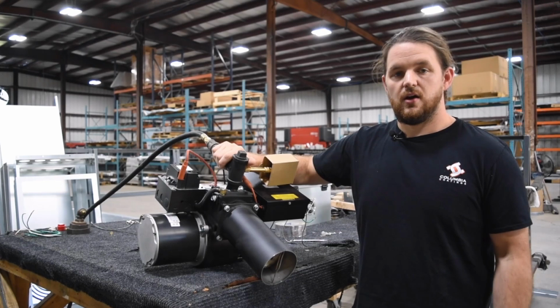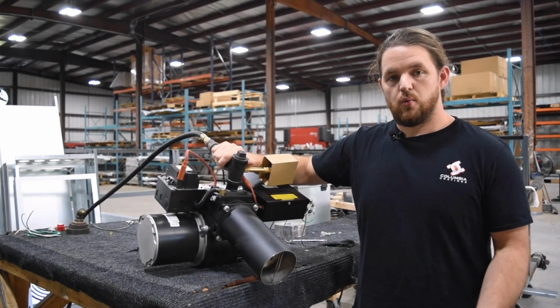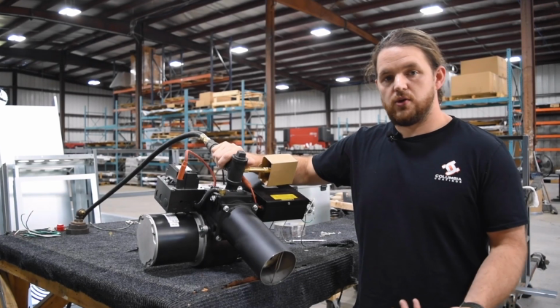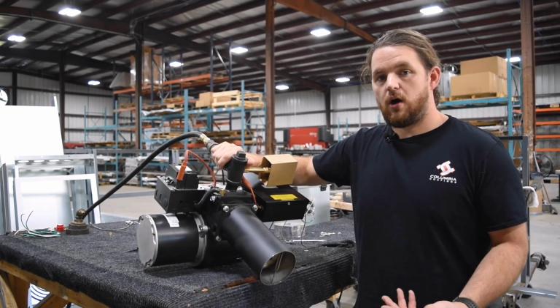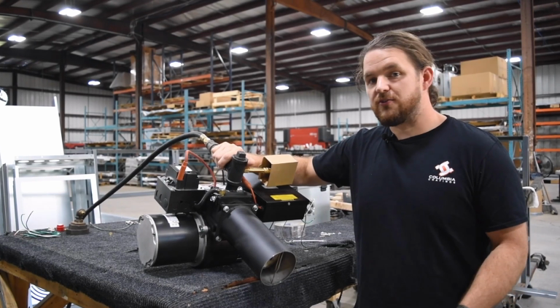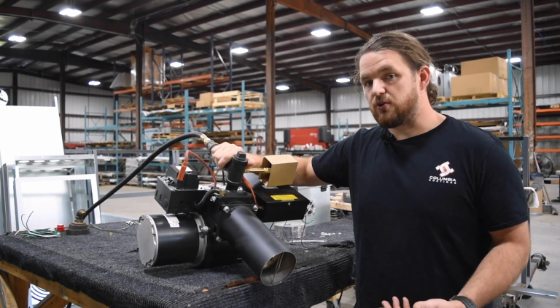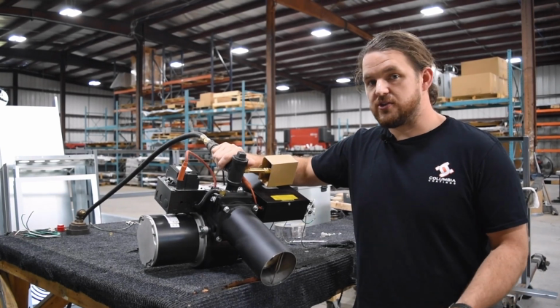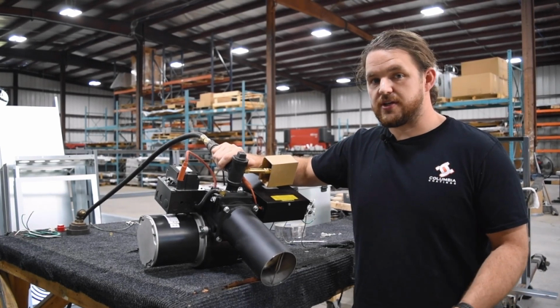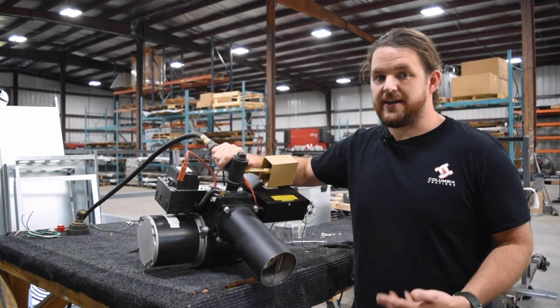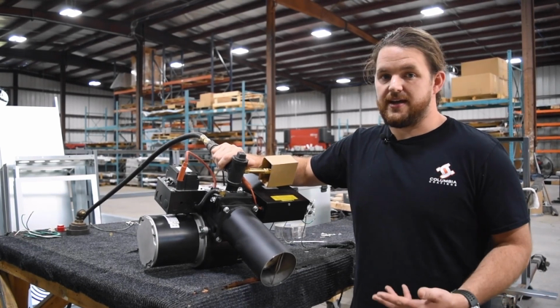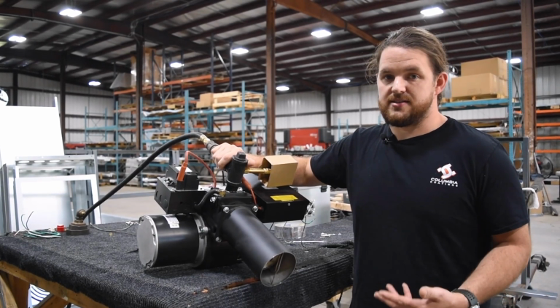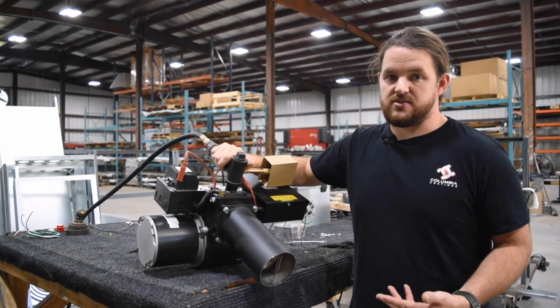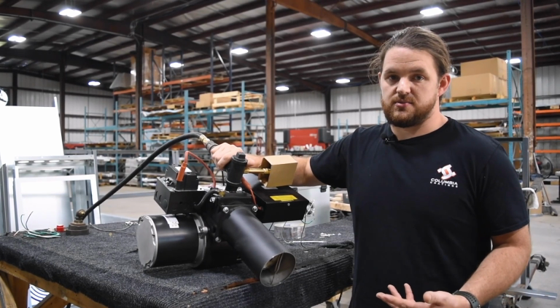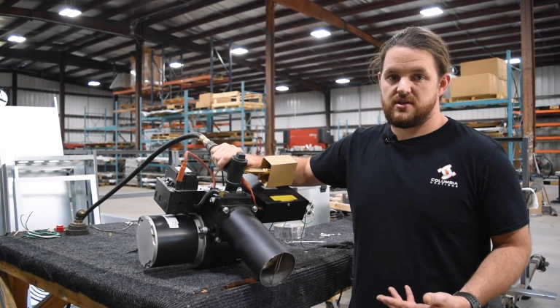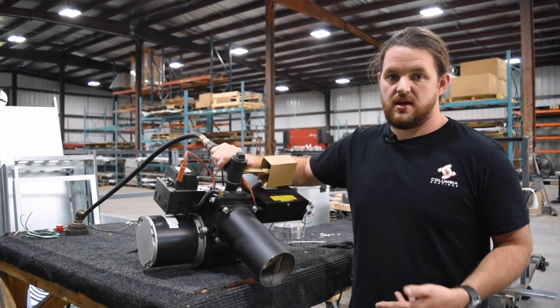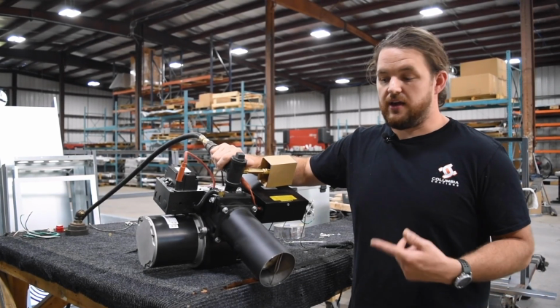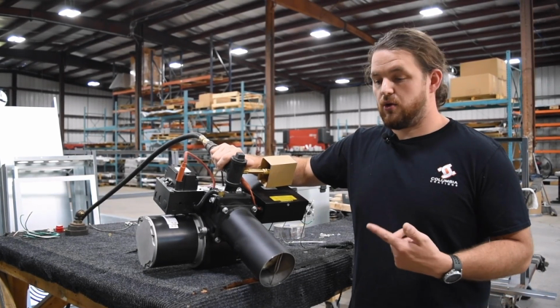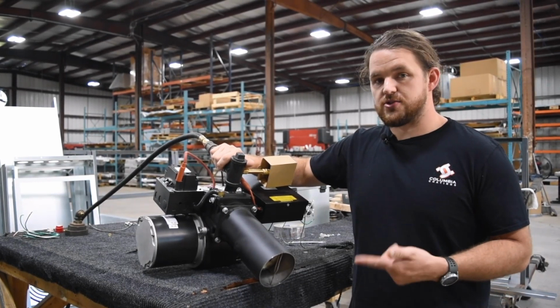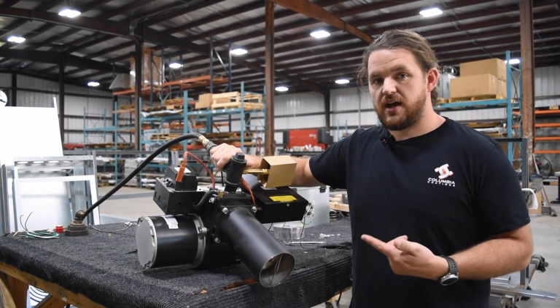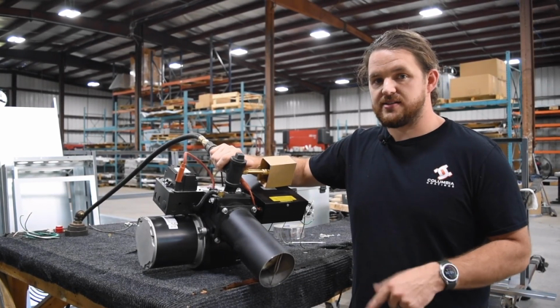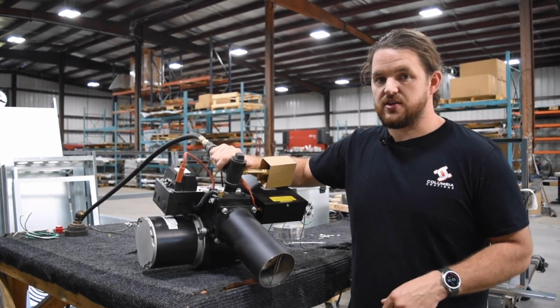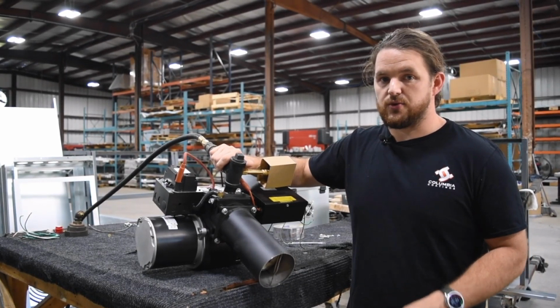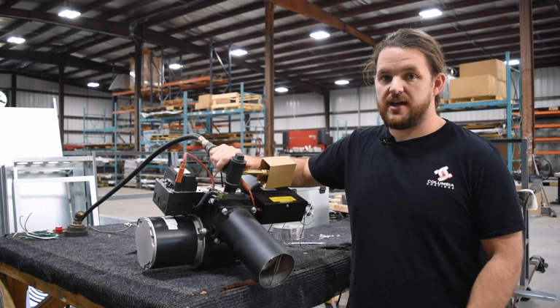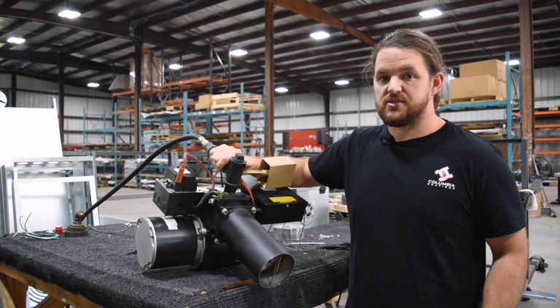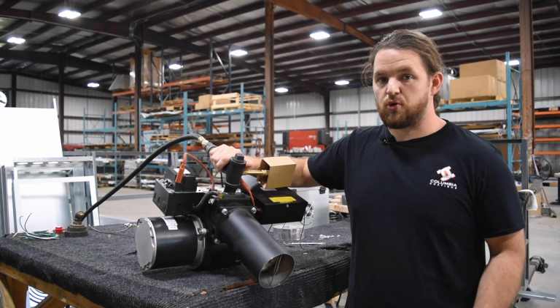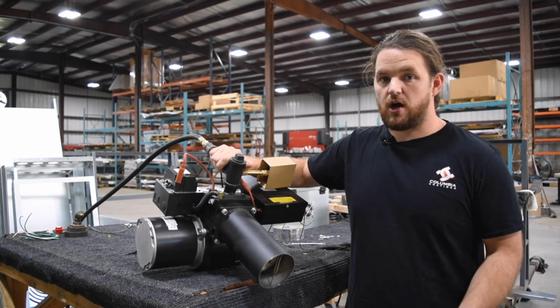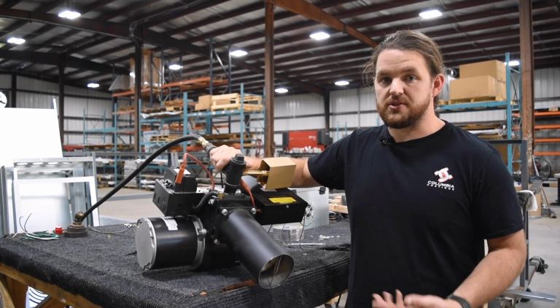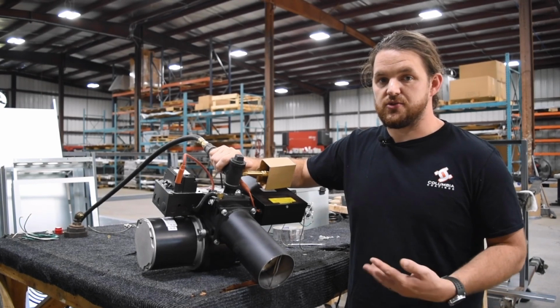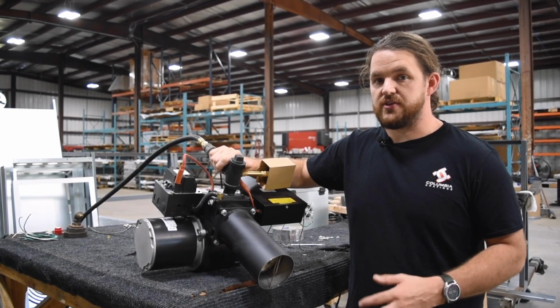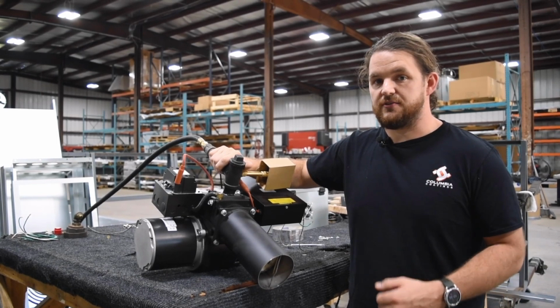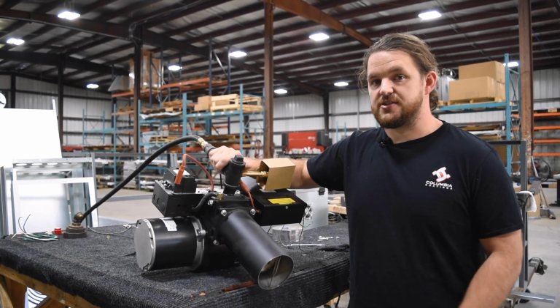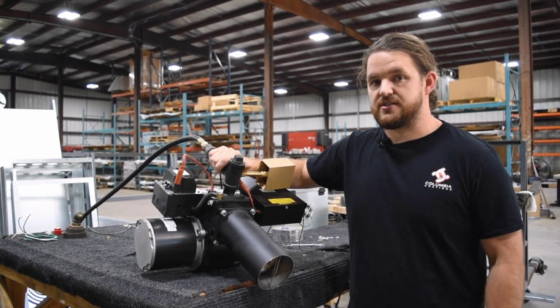We do offer electric and gas systems. At larger sizes though, gas is more common due to the efficiency.